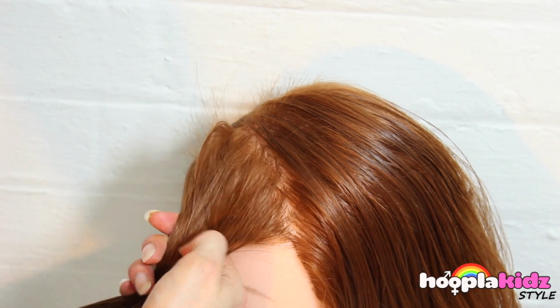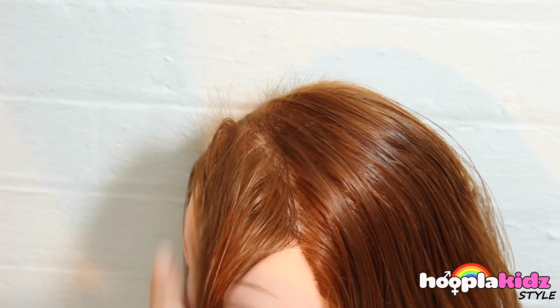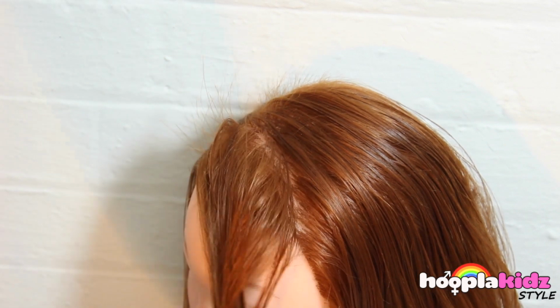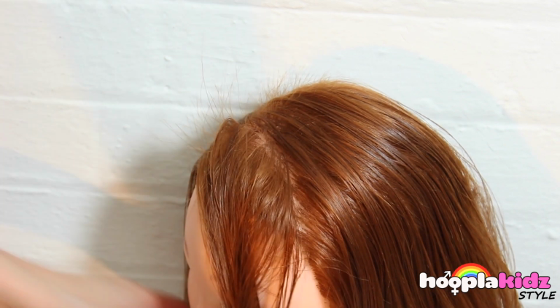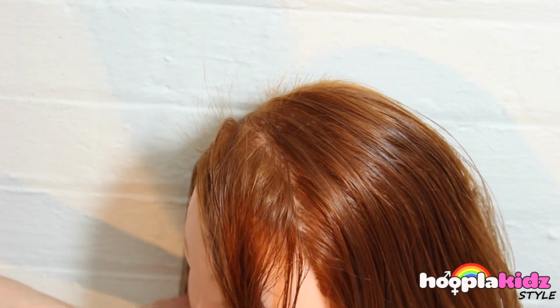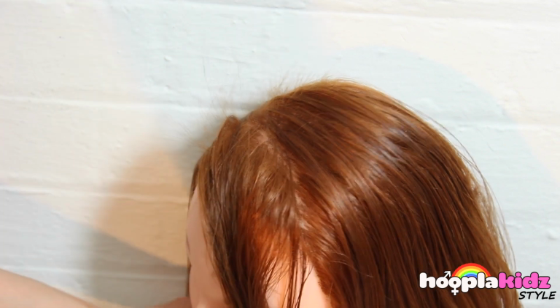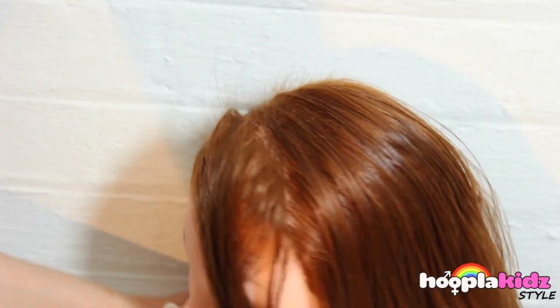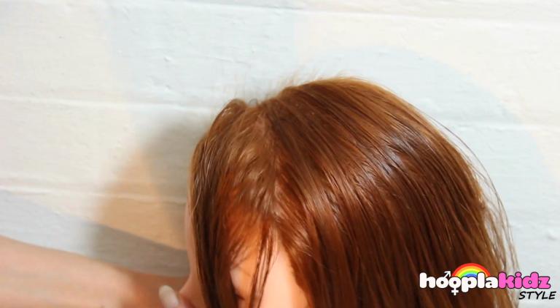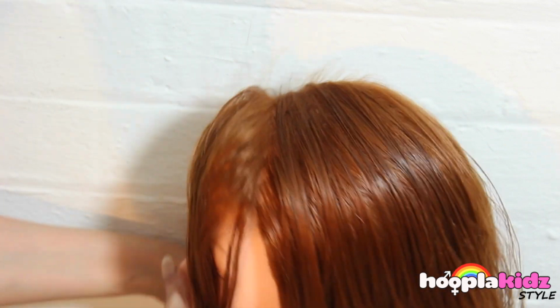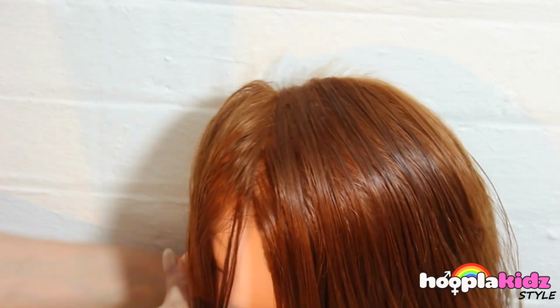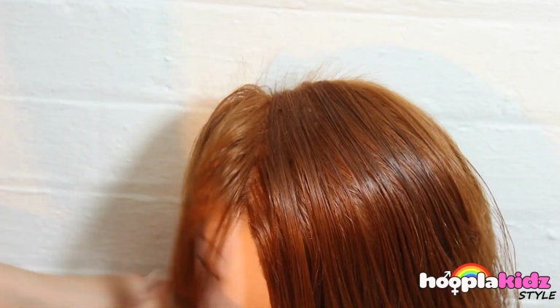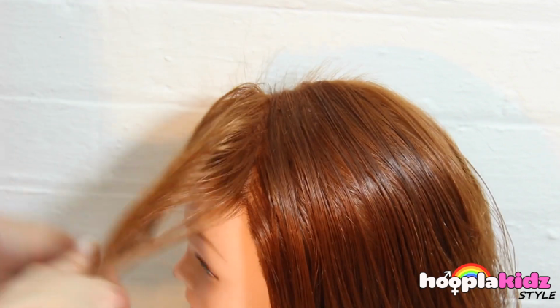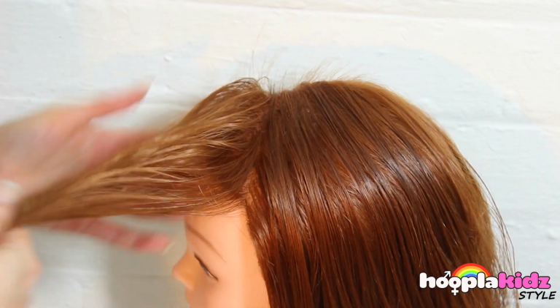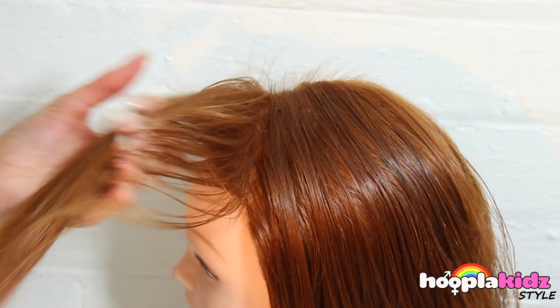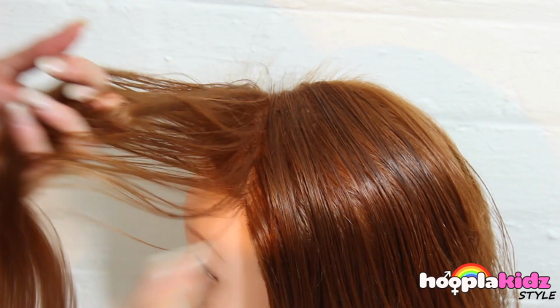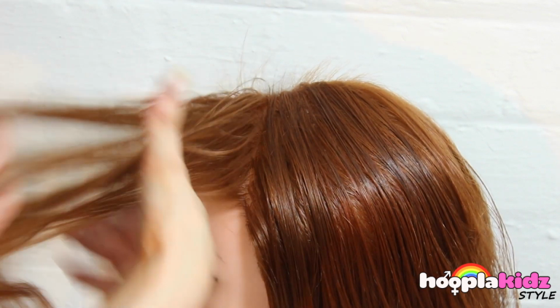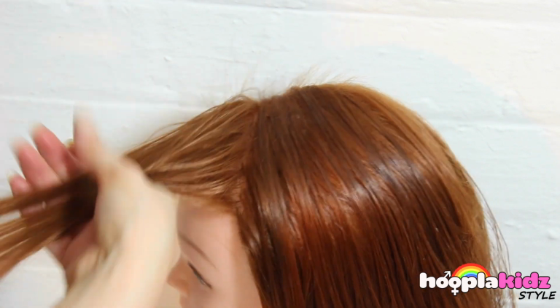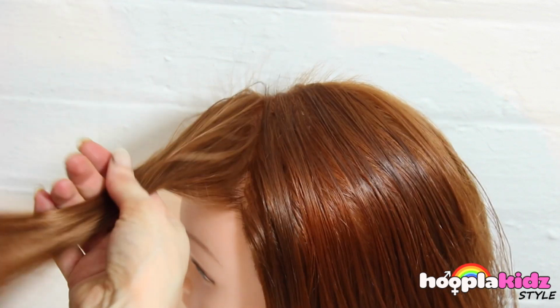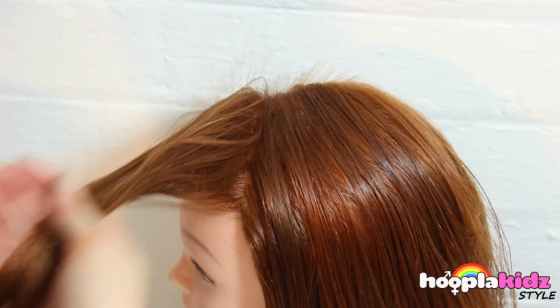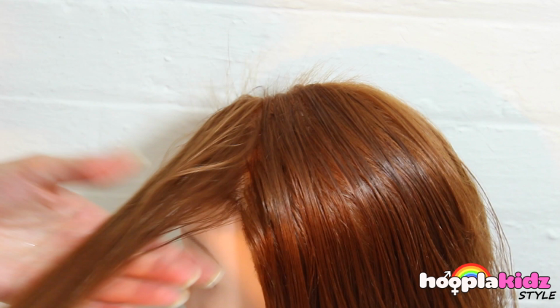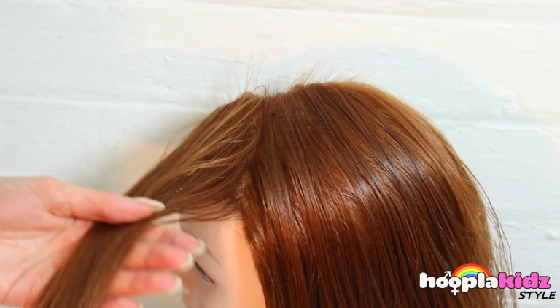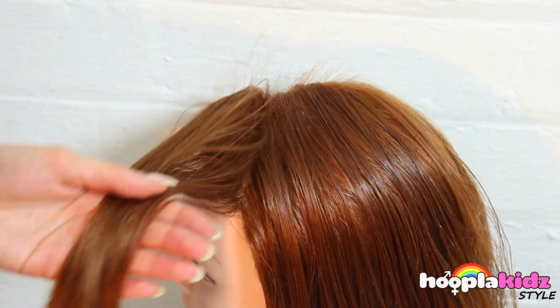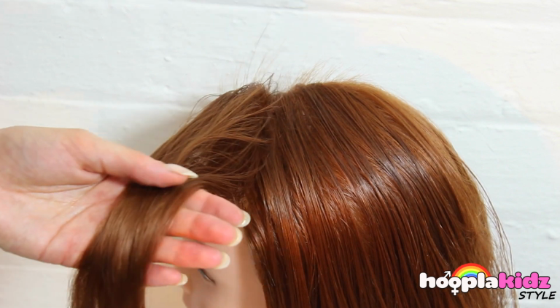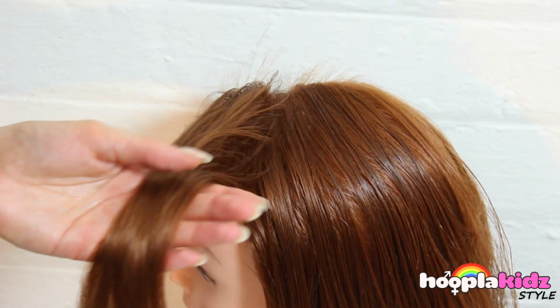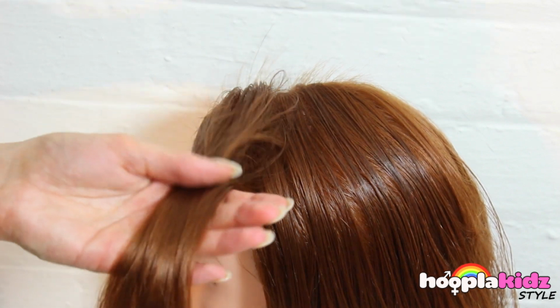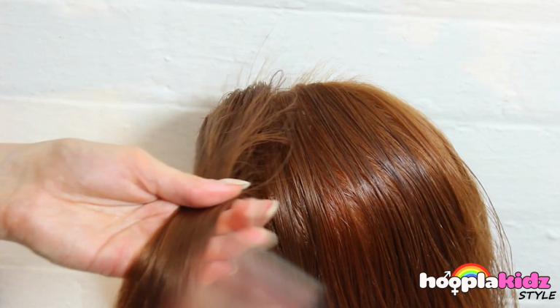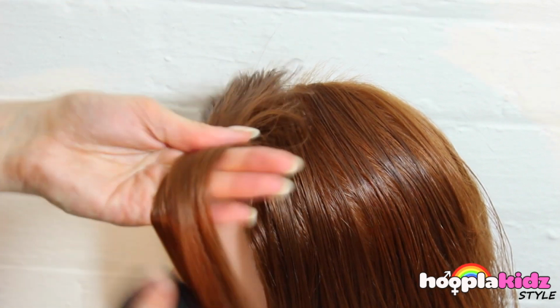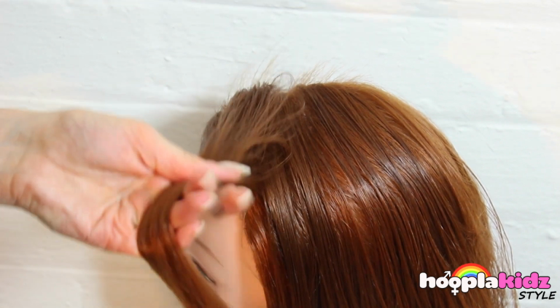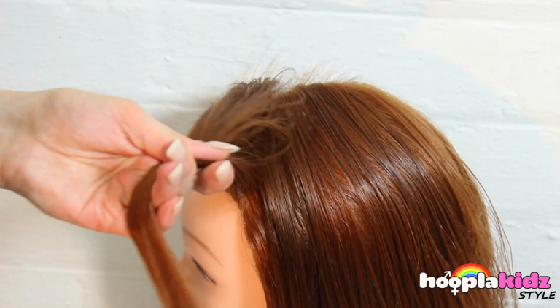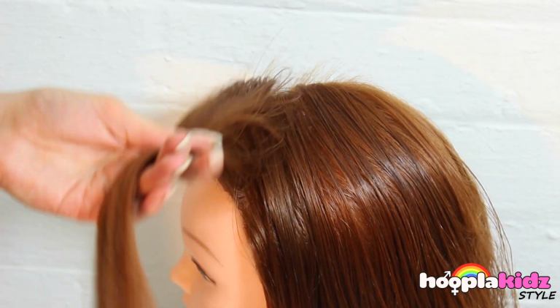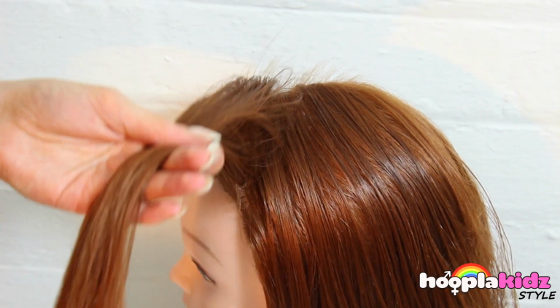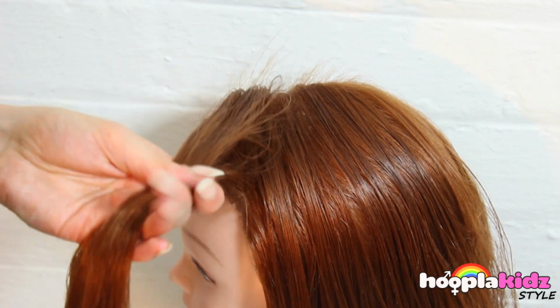If you like, you can spritz the hair with a little bit of water, just to make sure that it sets in the right place.